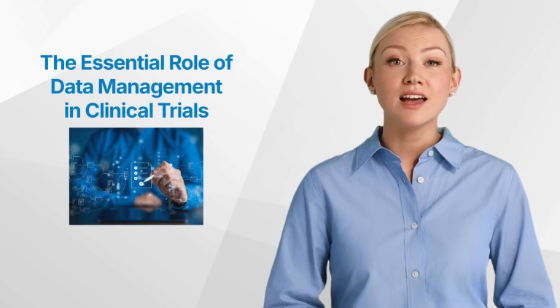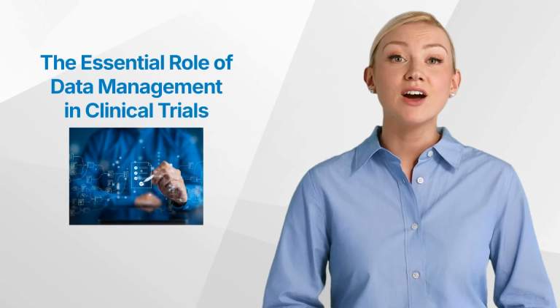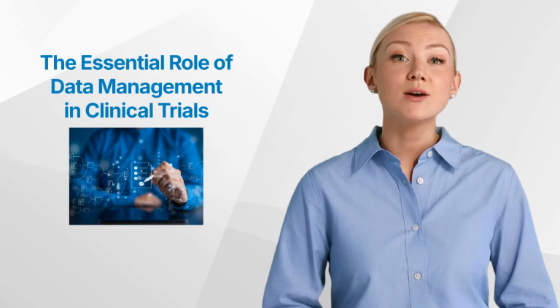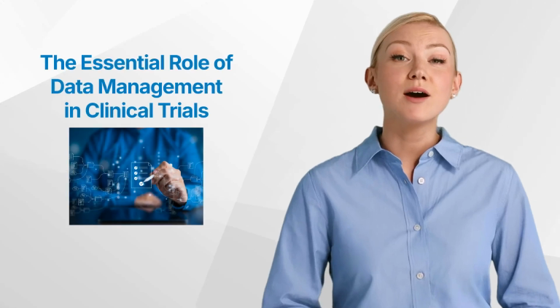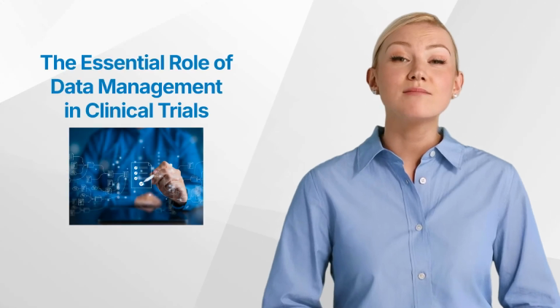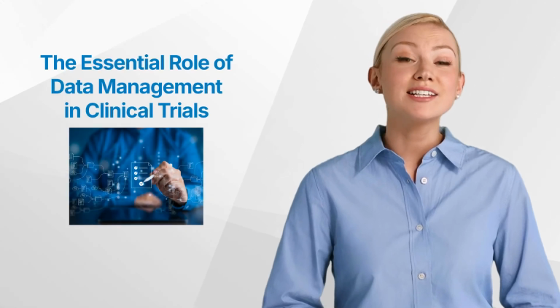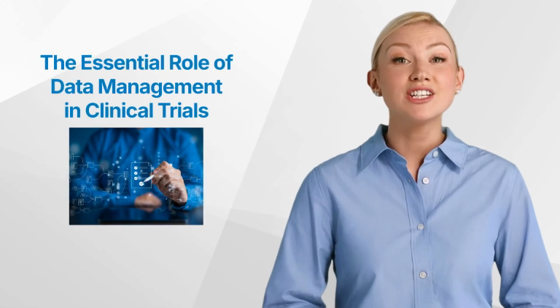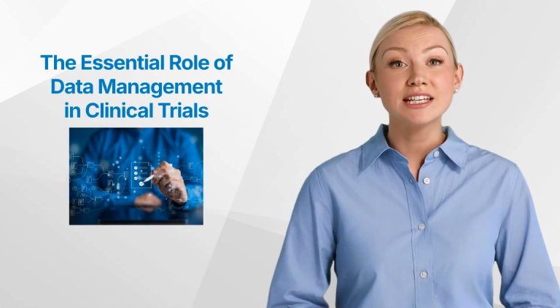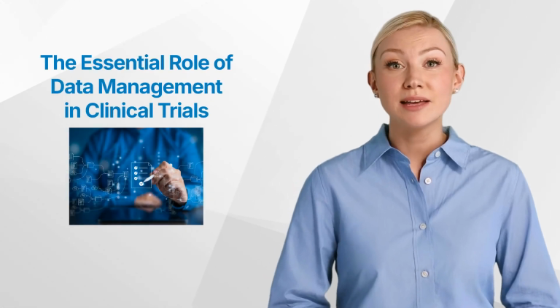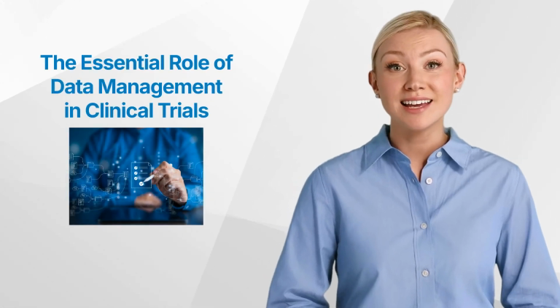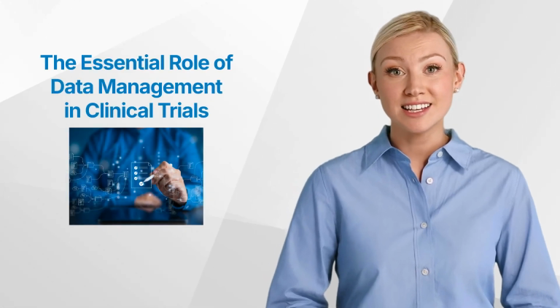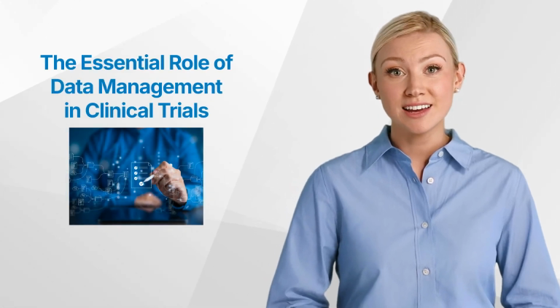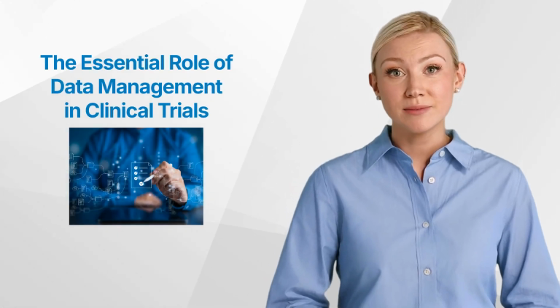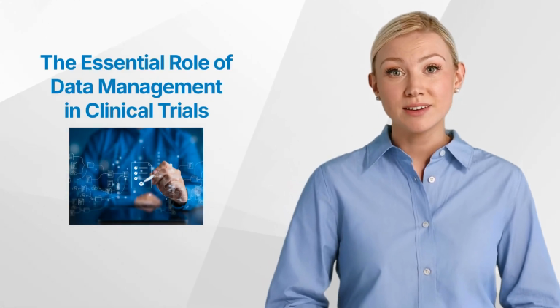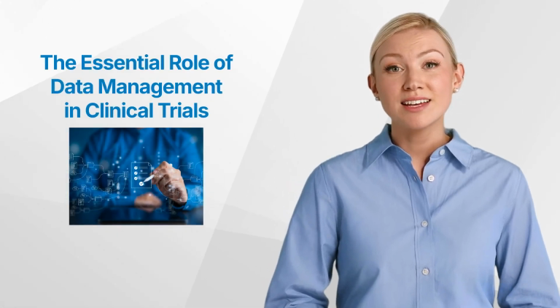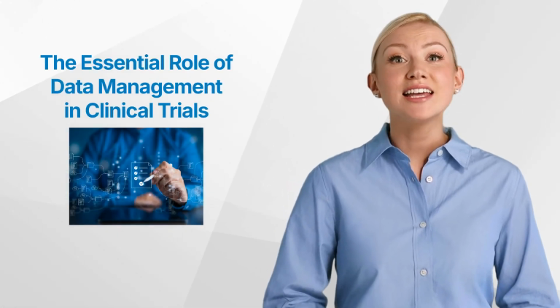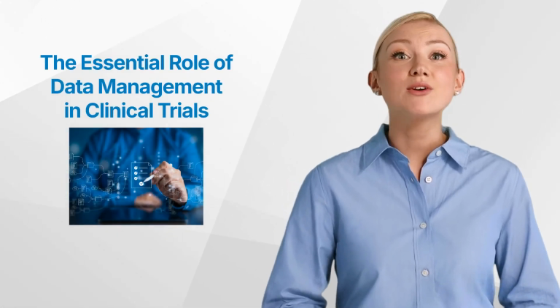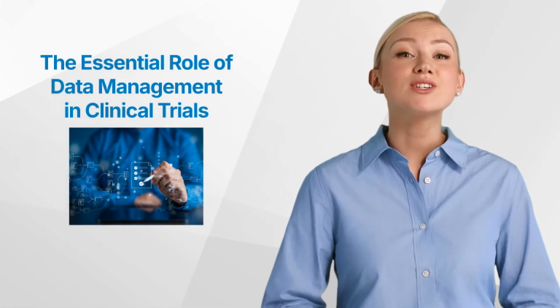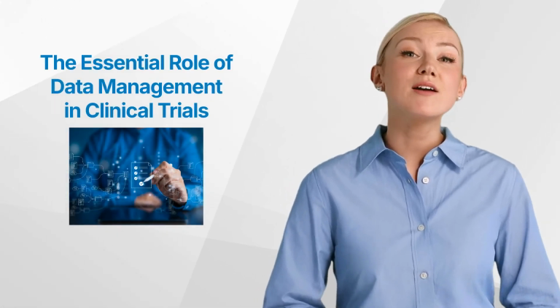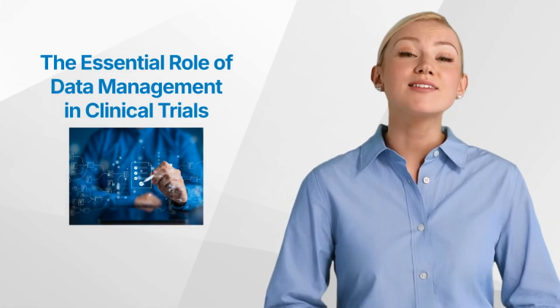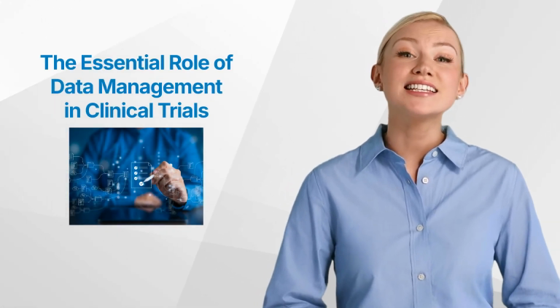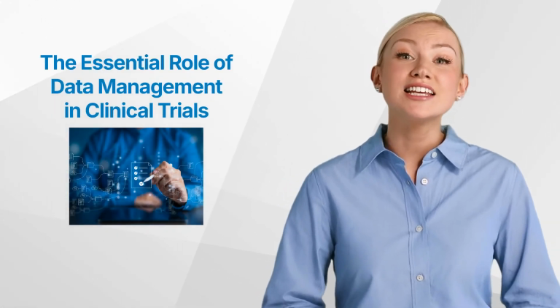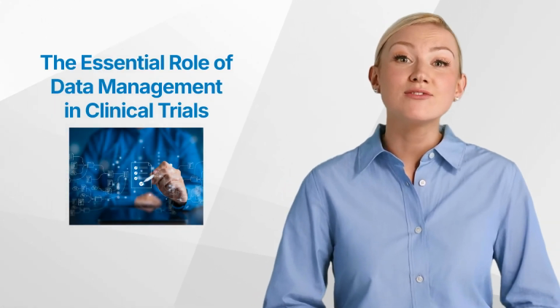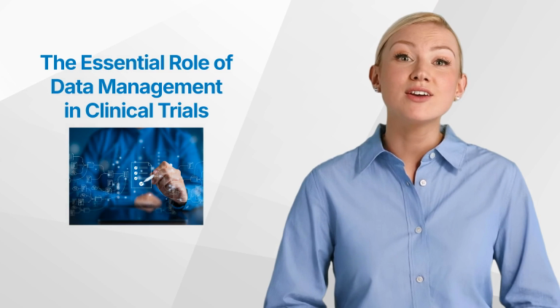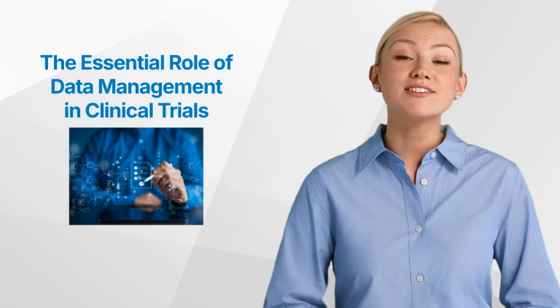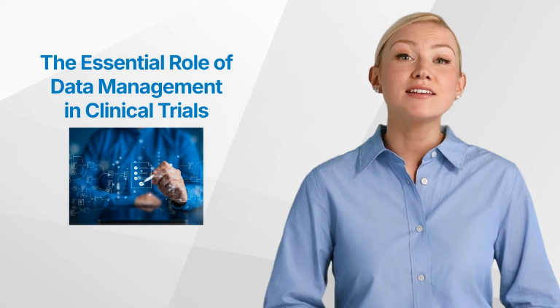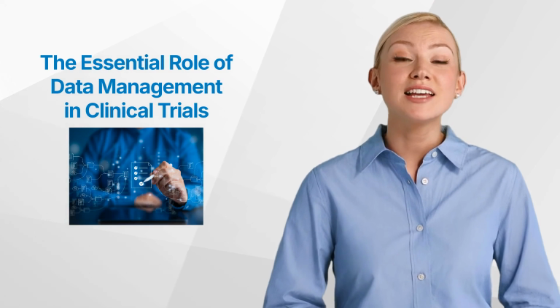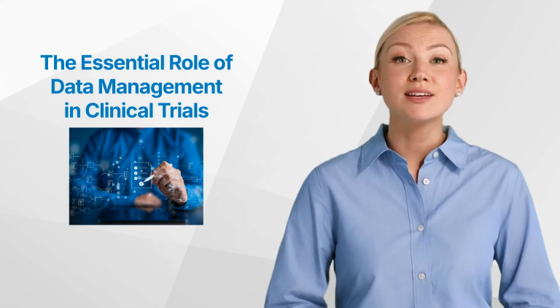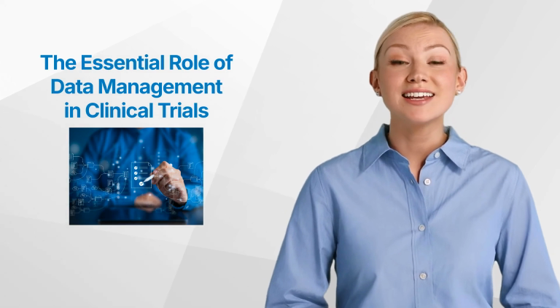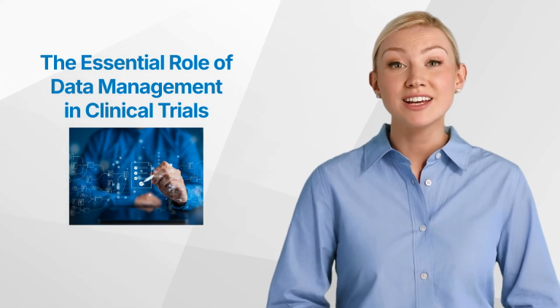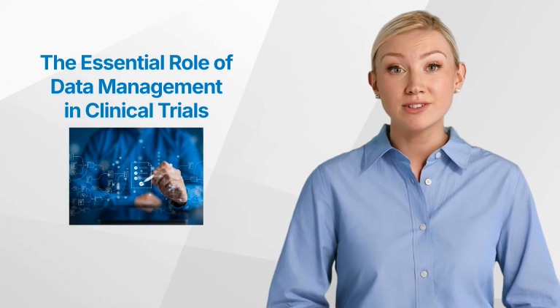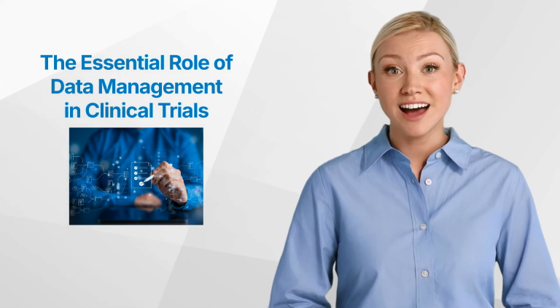Hello and welcome back to the GCP Mindset Channel. Today we'll talk about the essential role of data management in clinical trials.